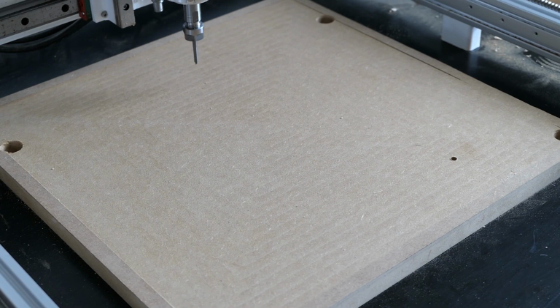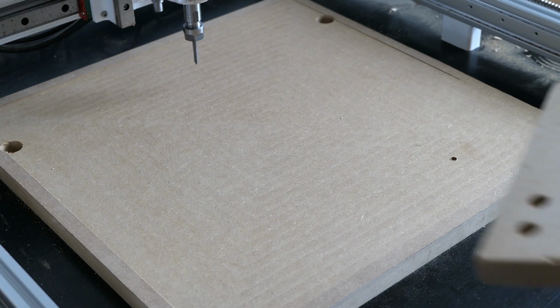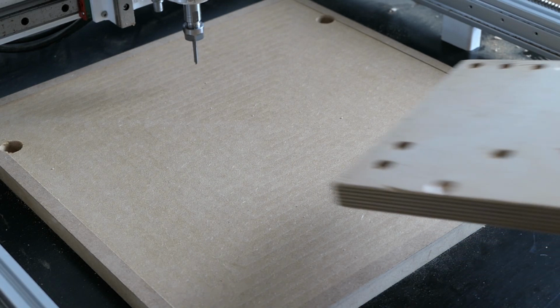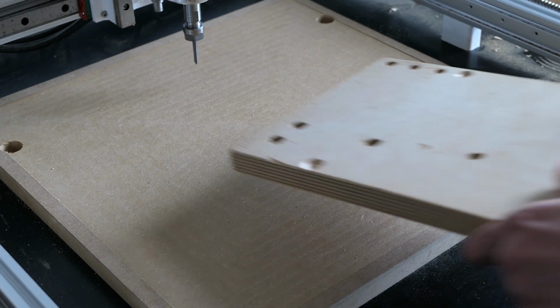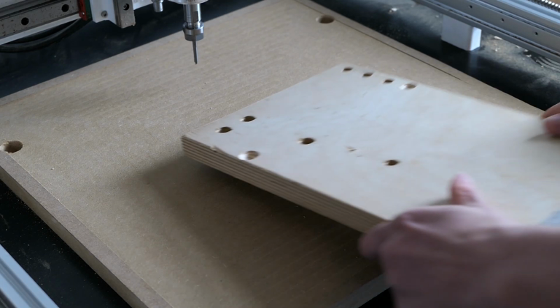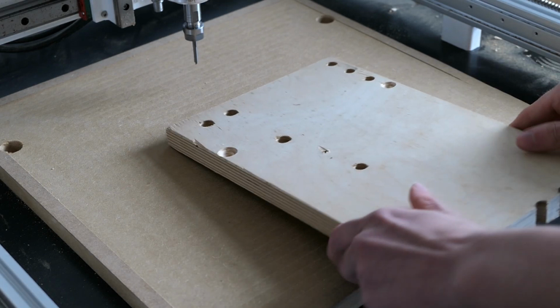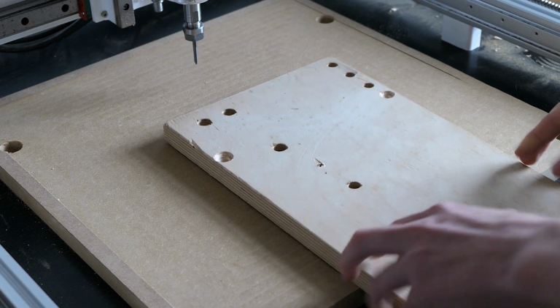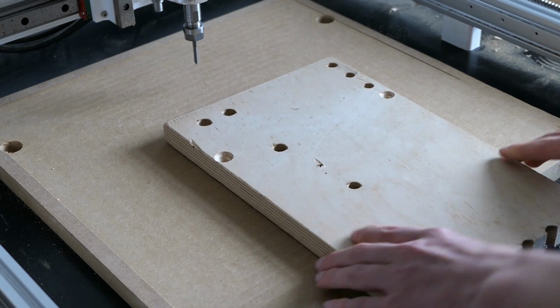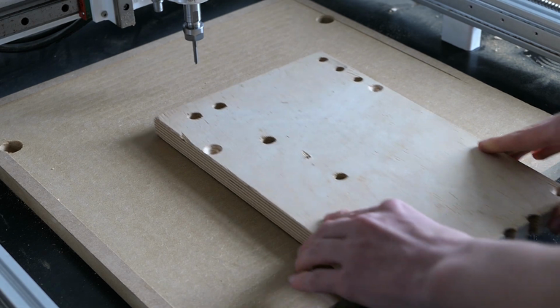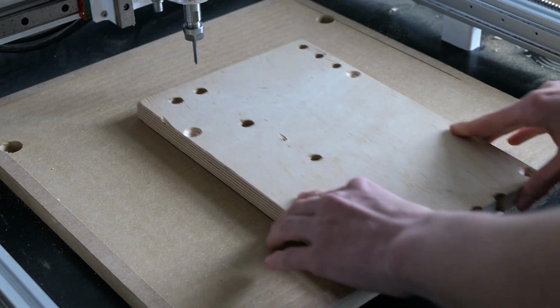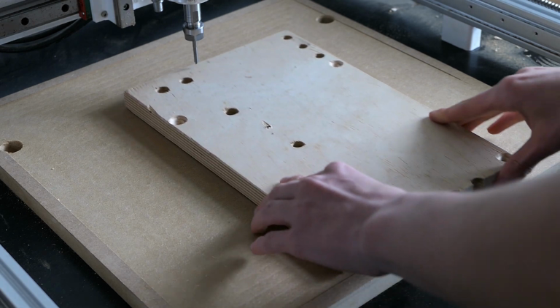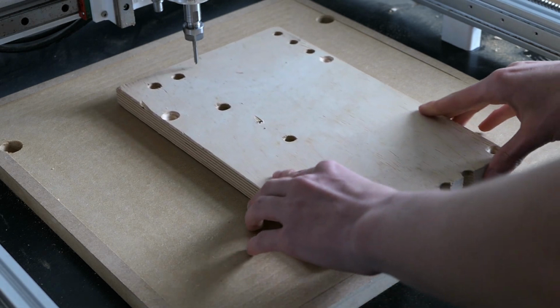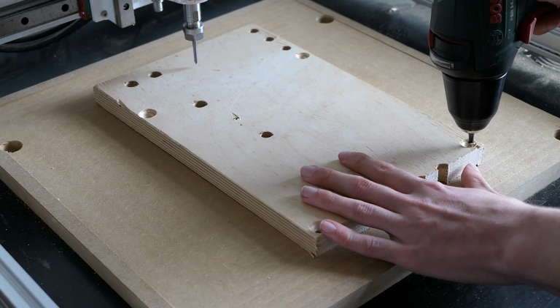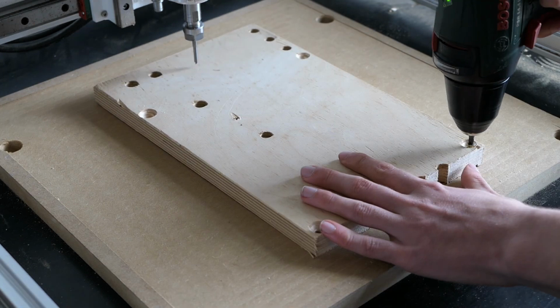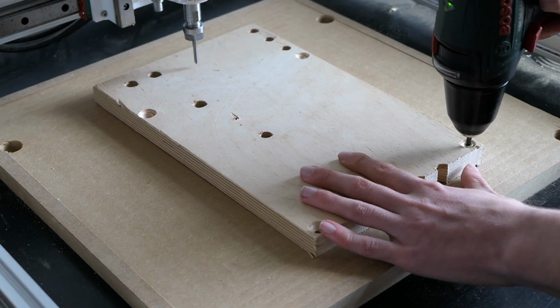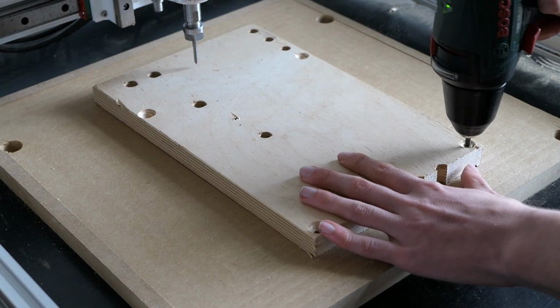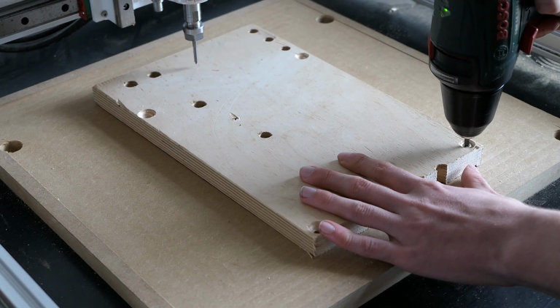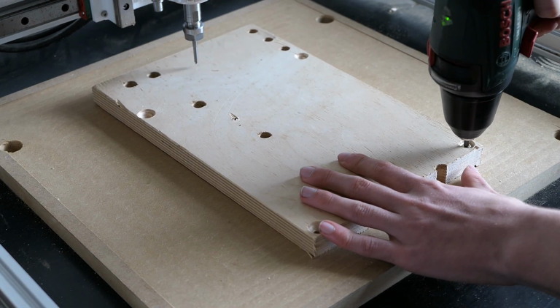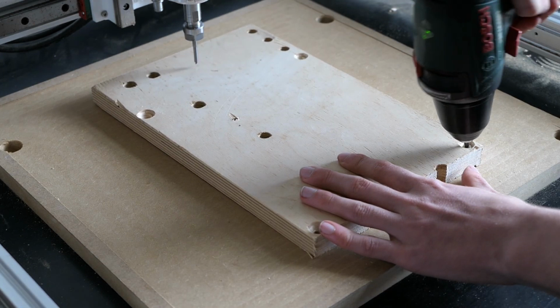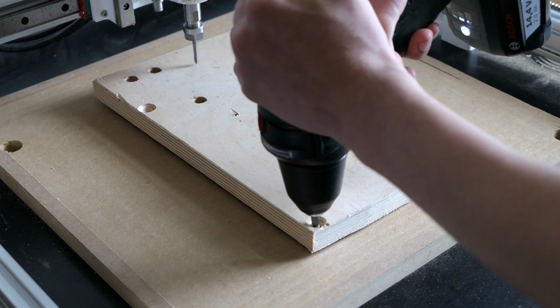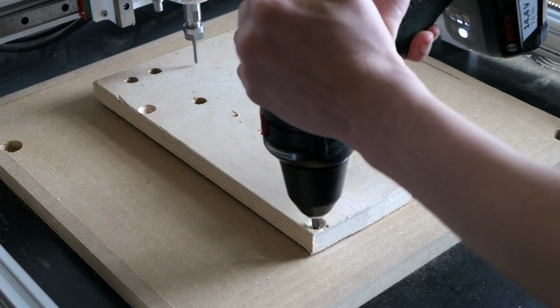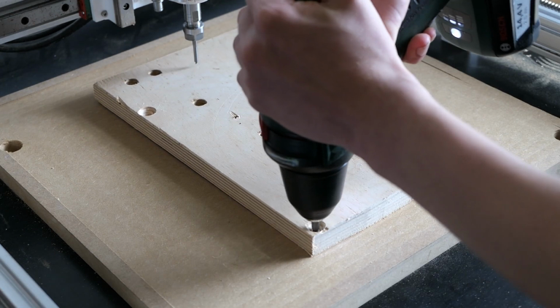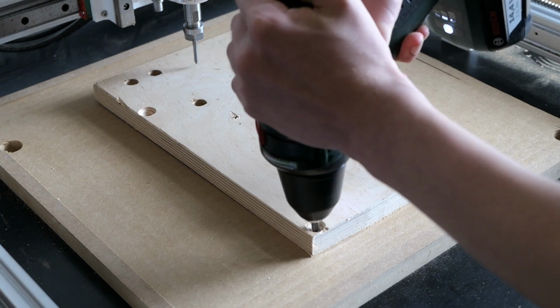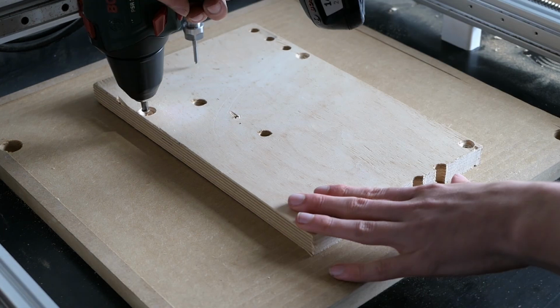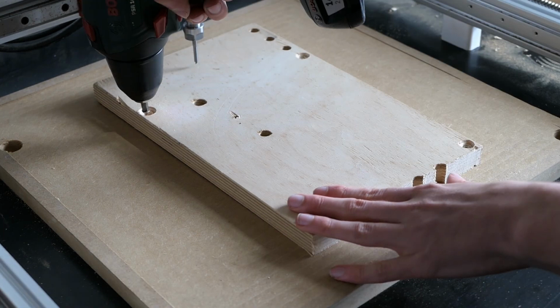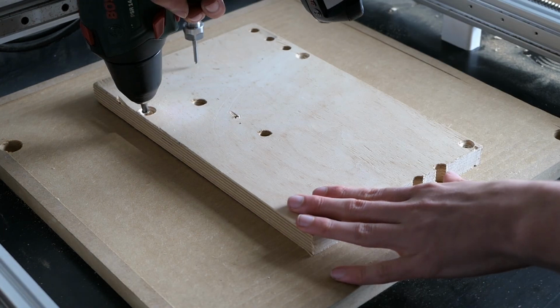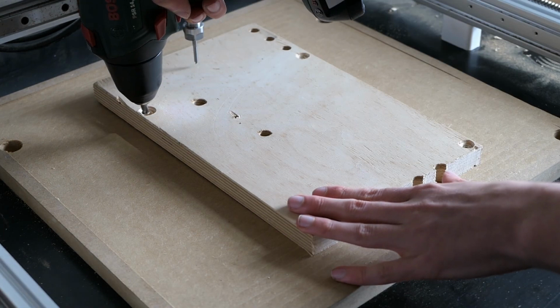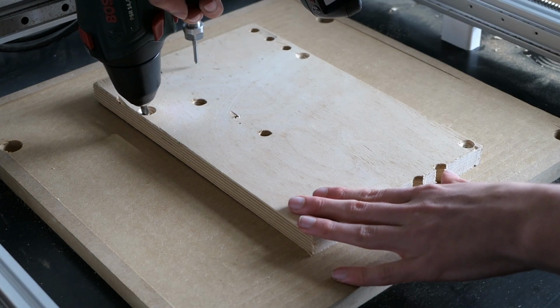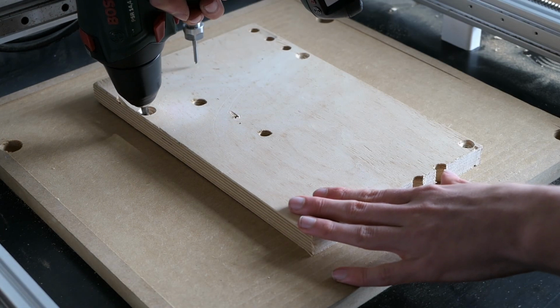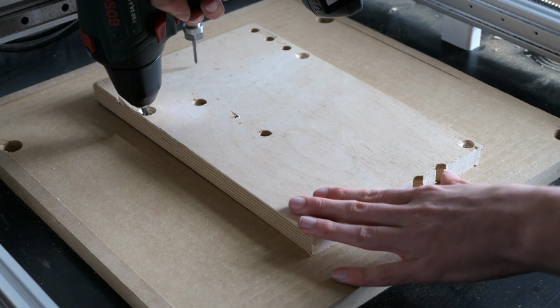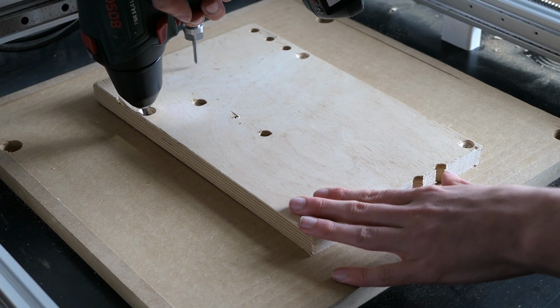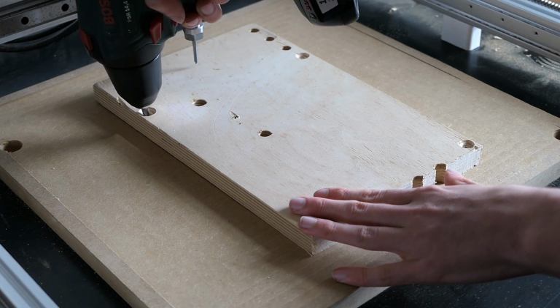Now let's get to machining this part. To attach the material I just used some wood screws.